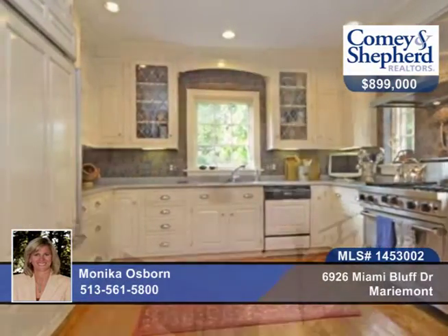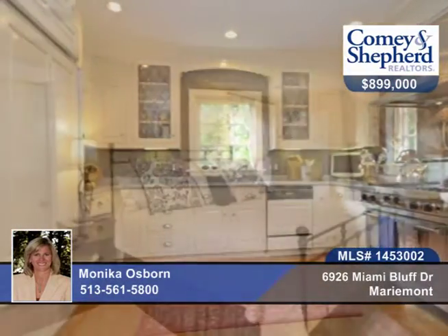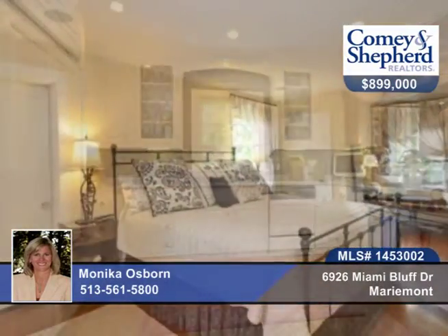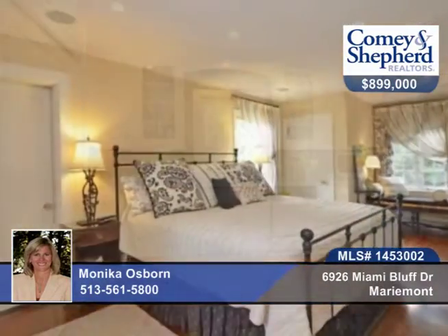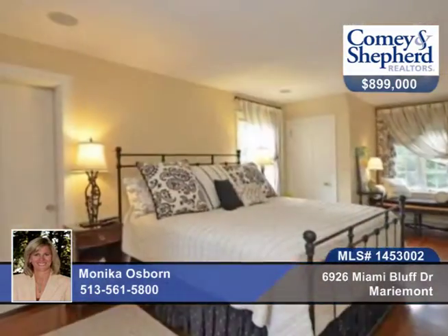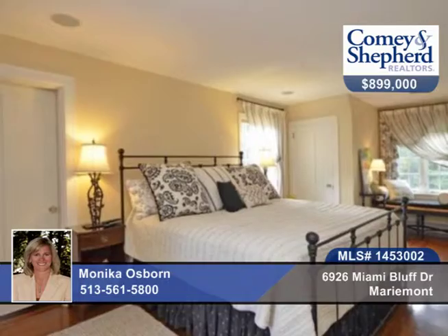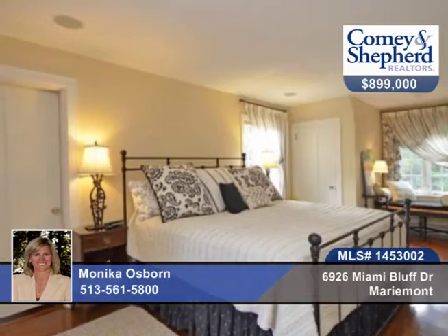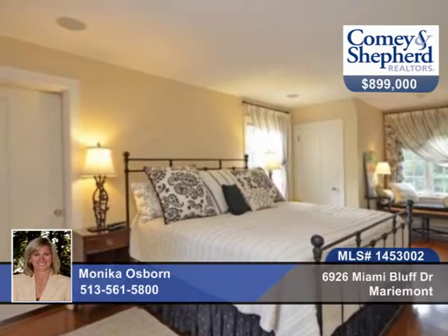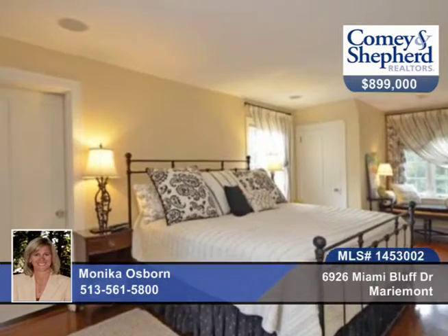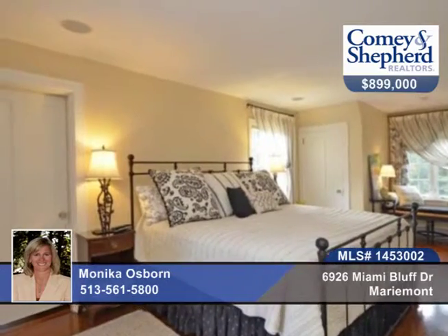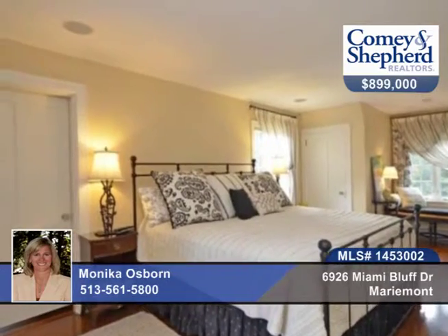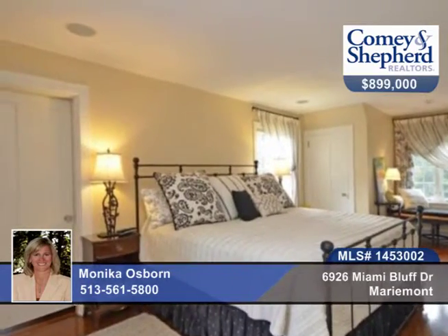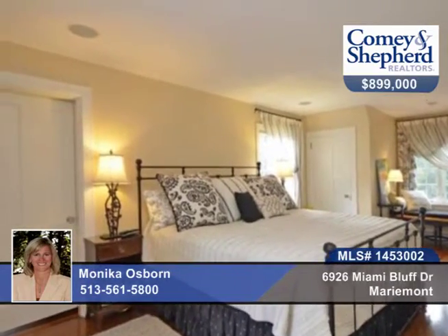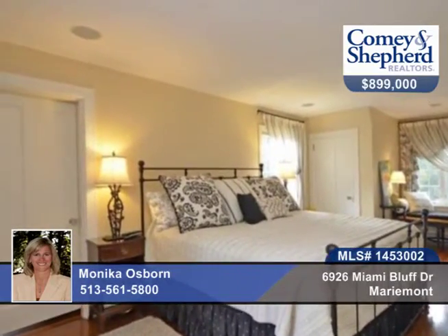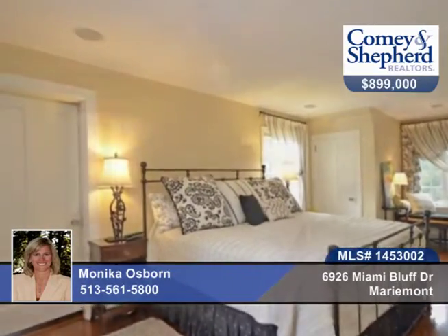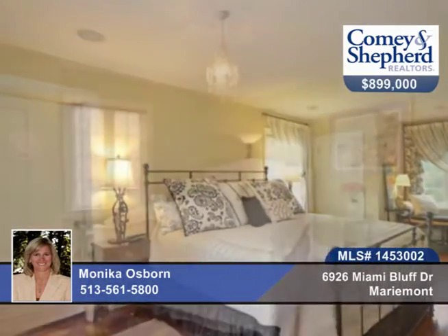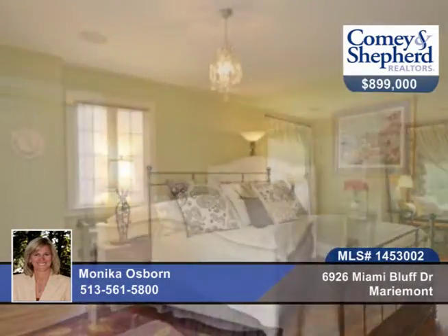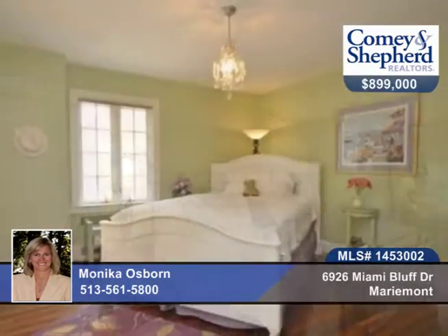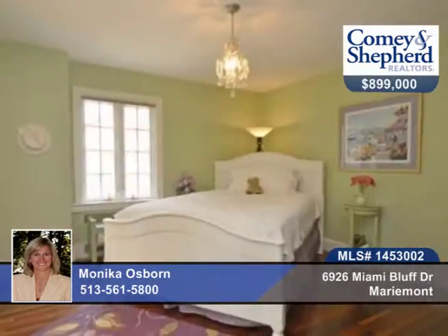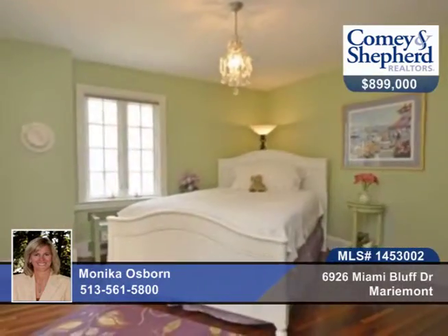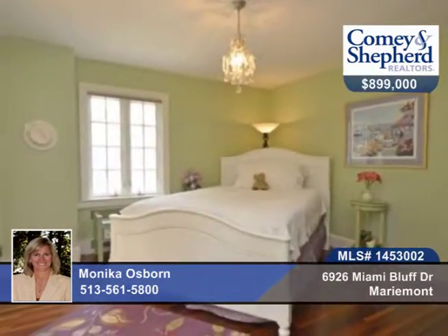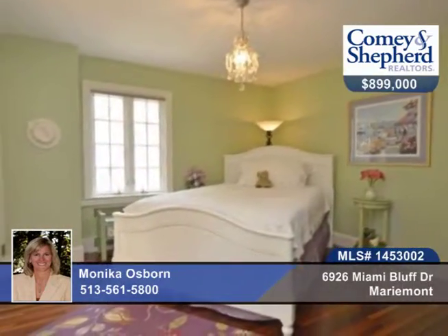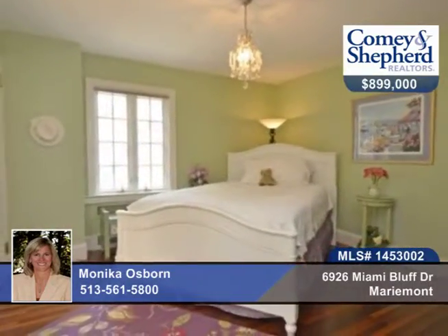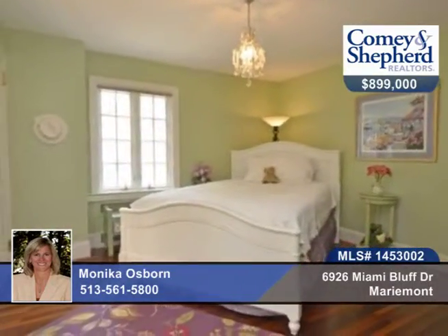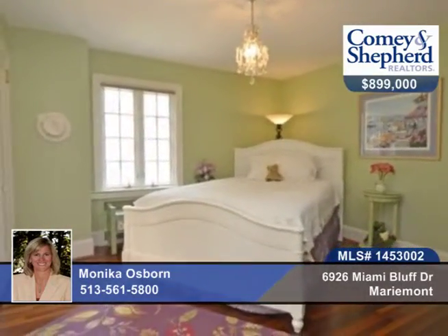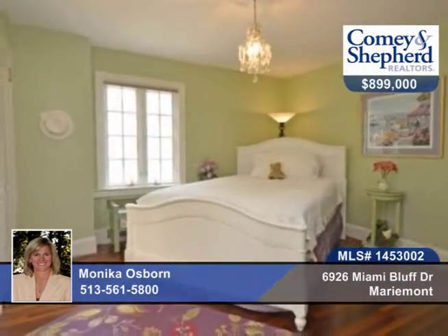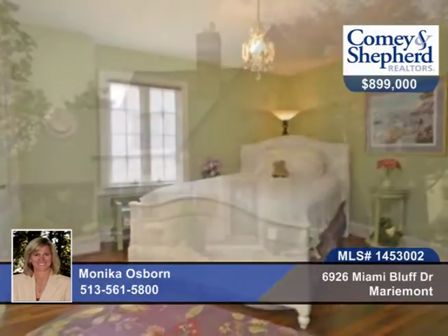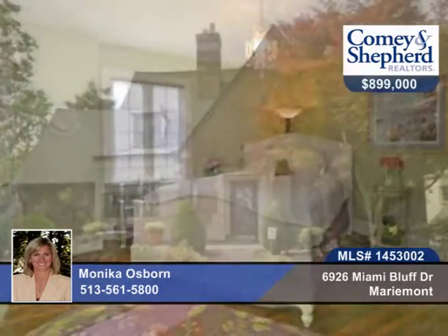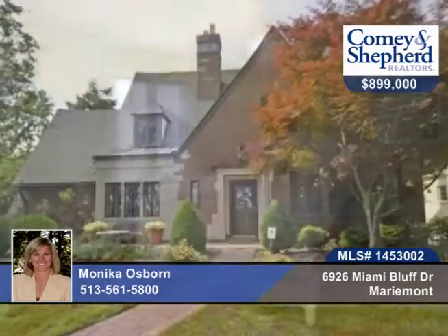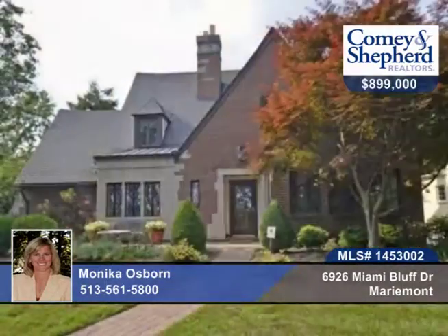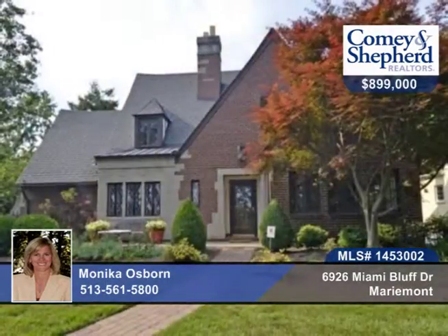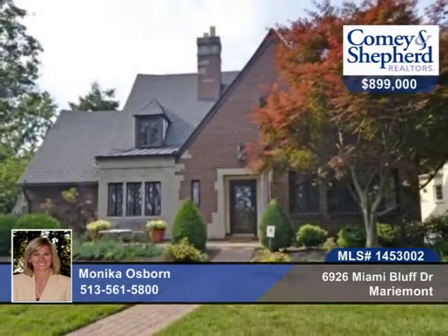Pella architectural windows, an oversized garage and a lovely treed backyard. Call today for your tour with Monica.